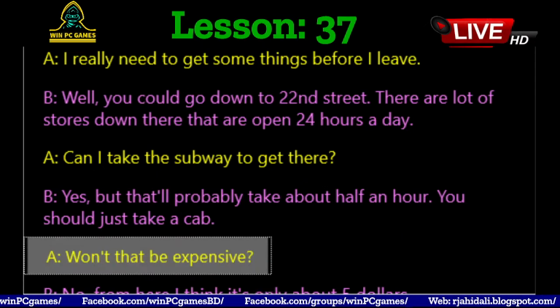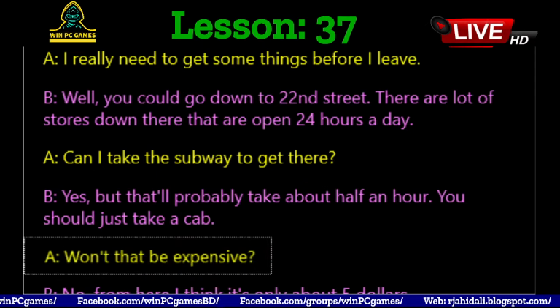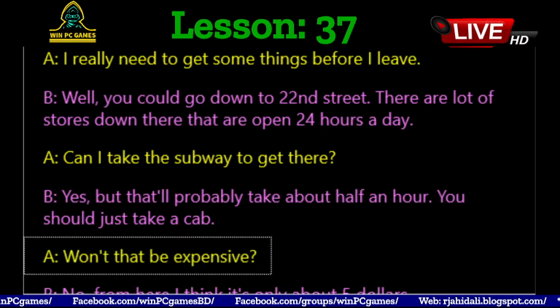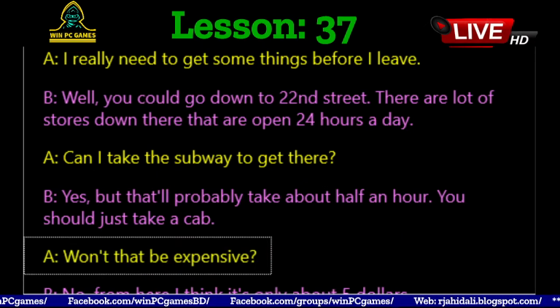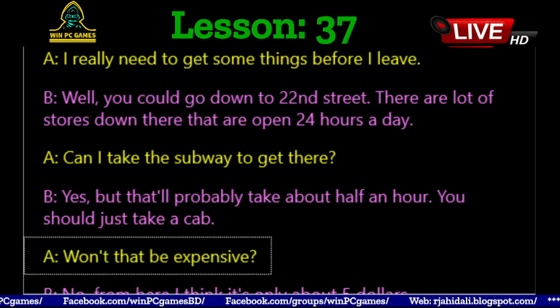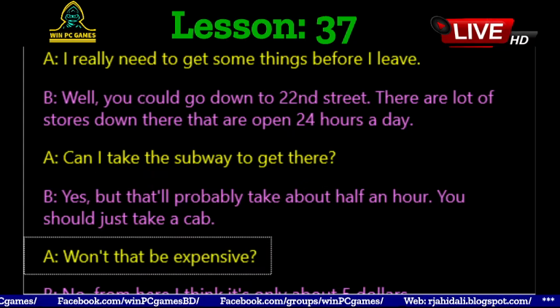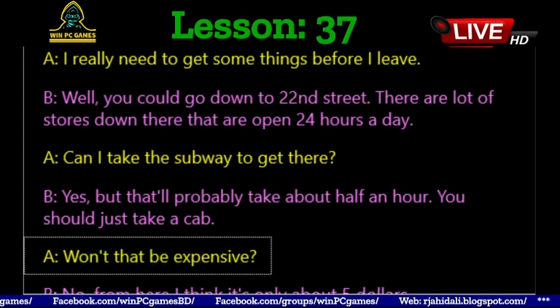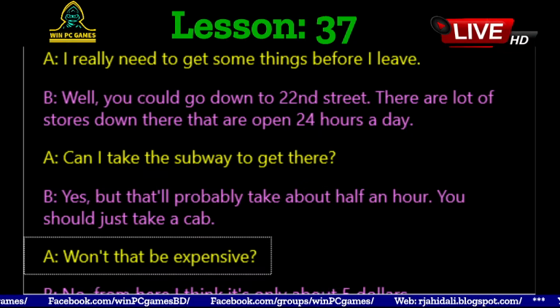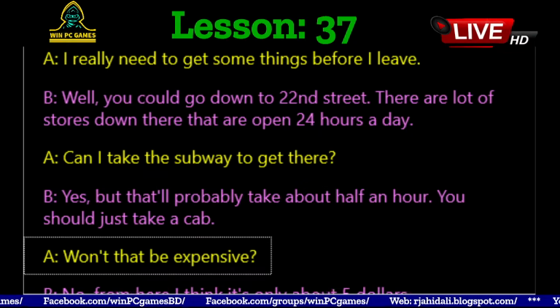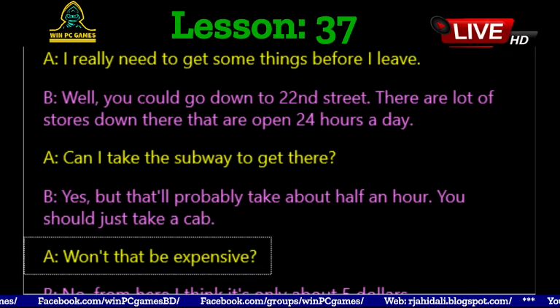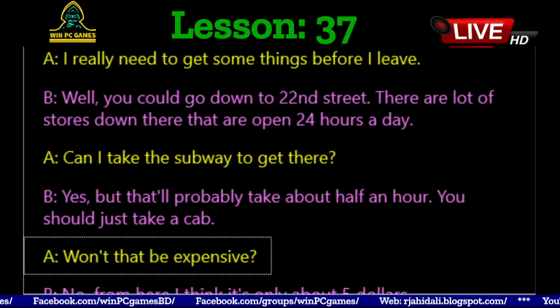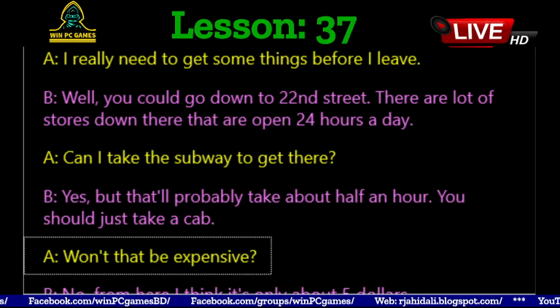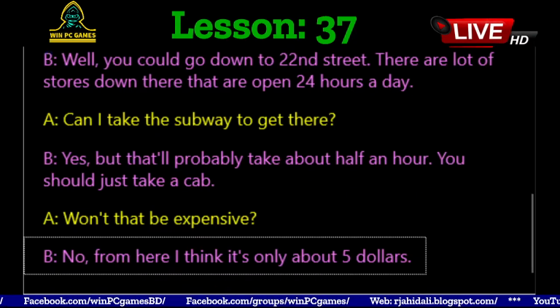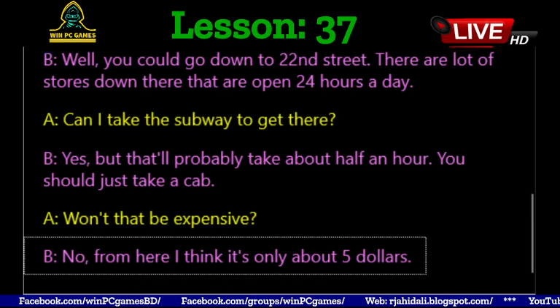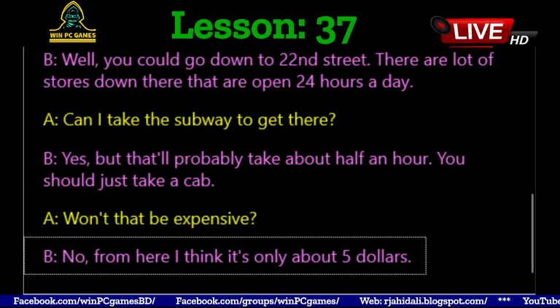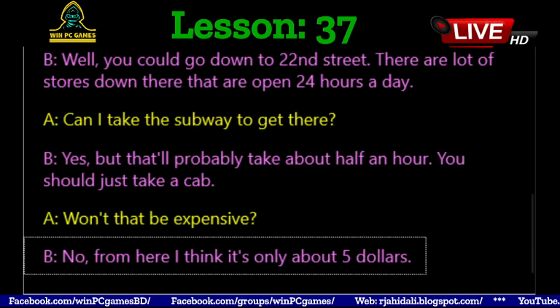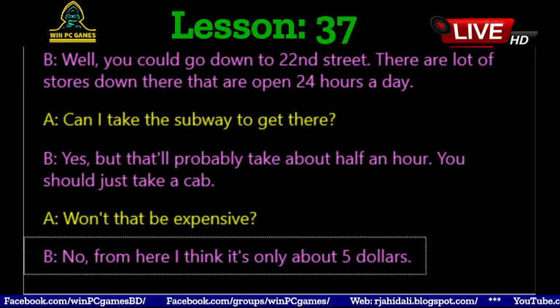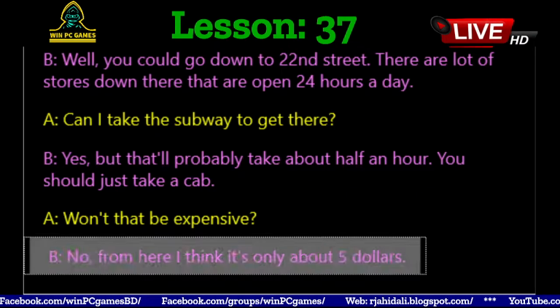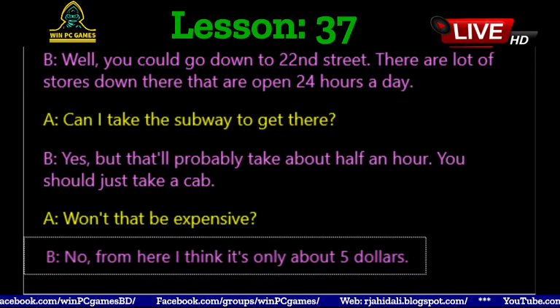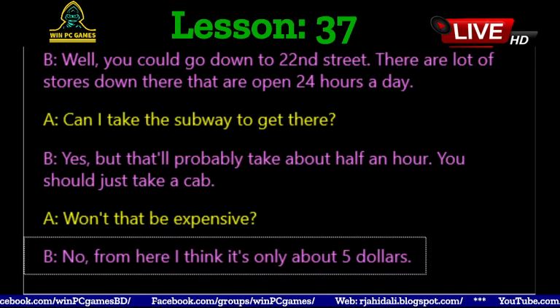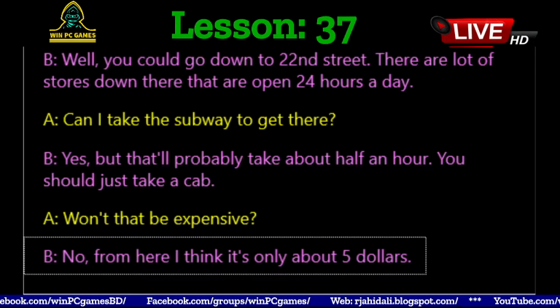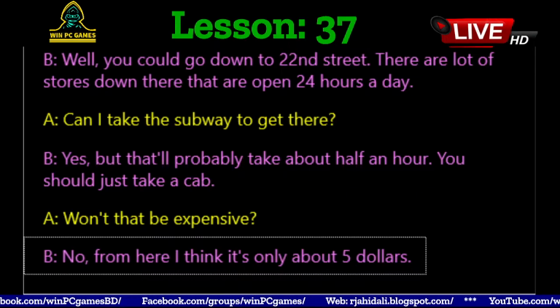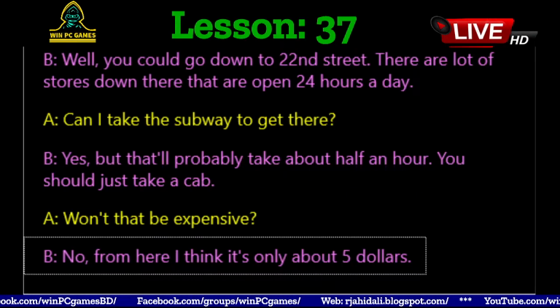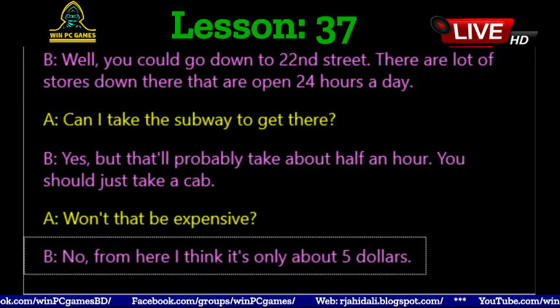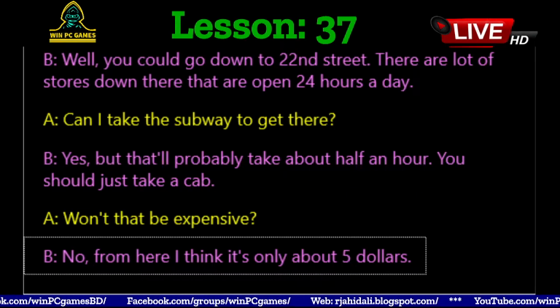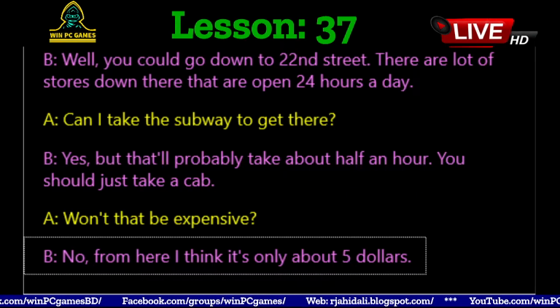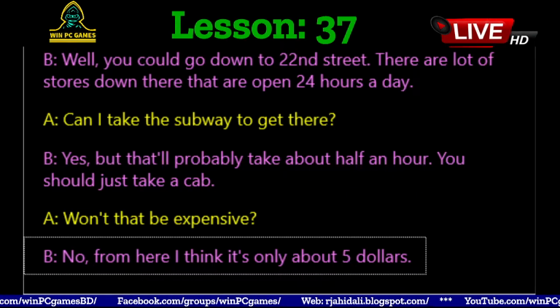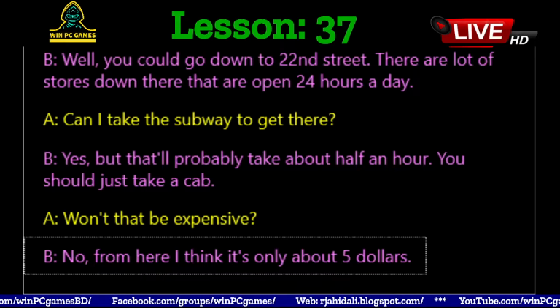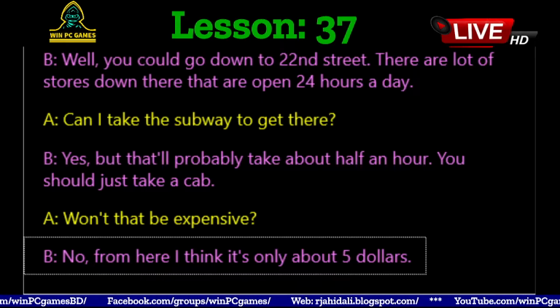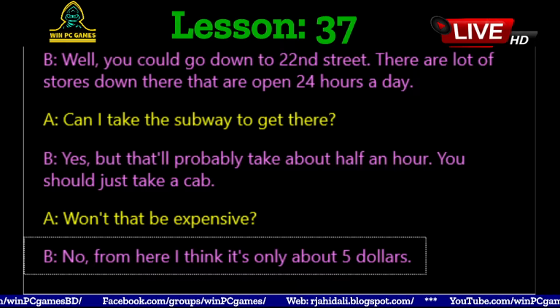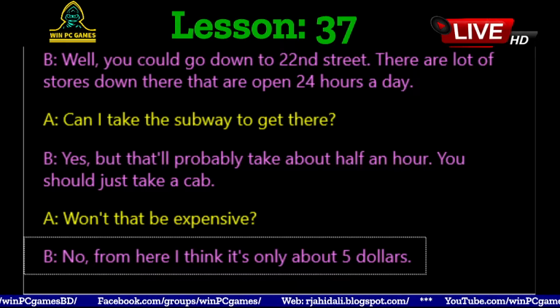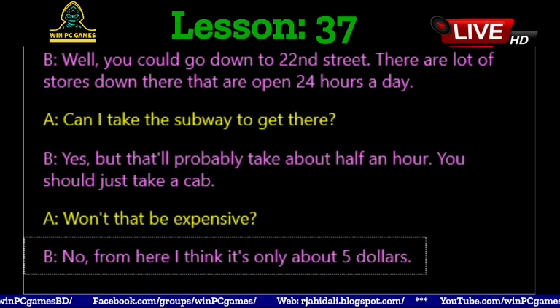Won't that be expensive? No, from here I think it's only about $5.